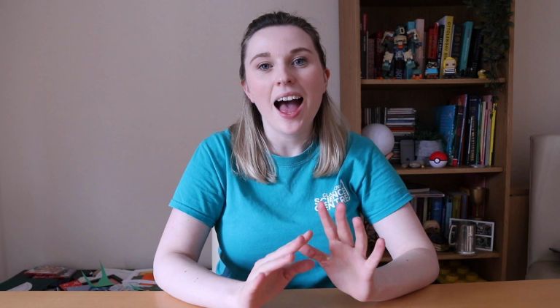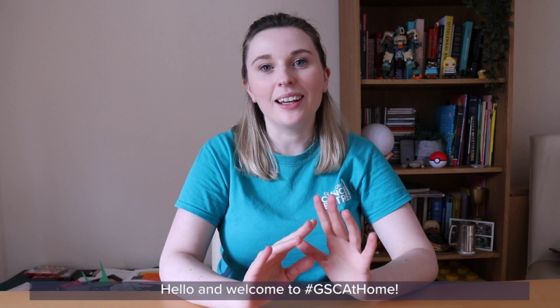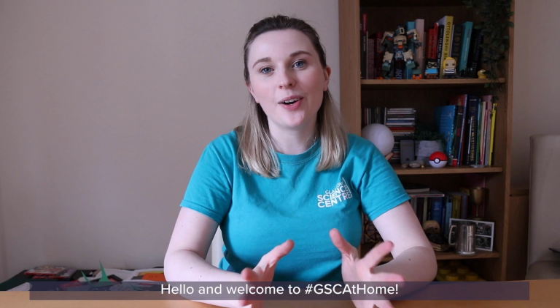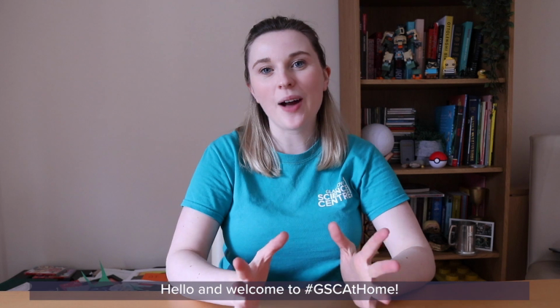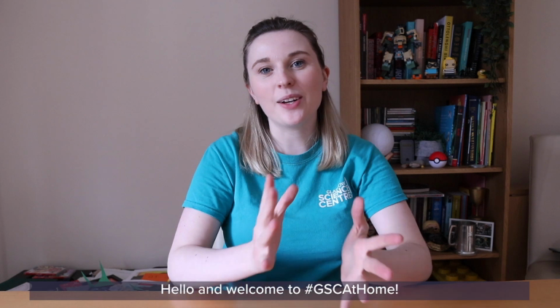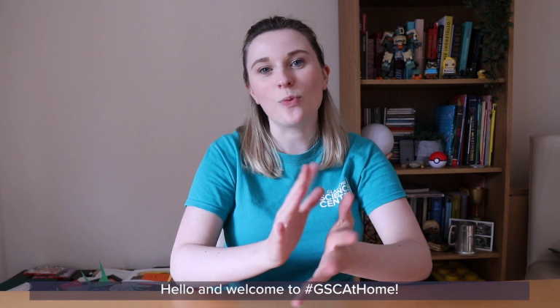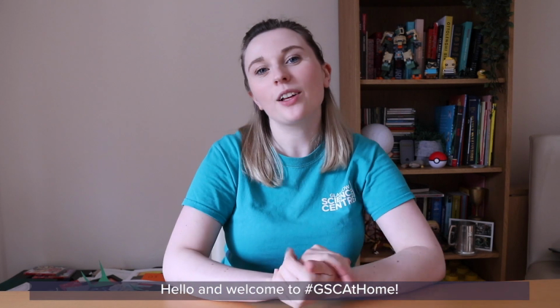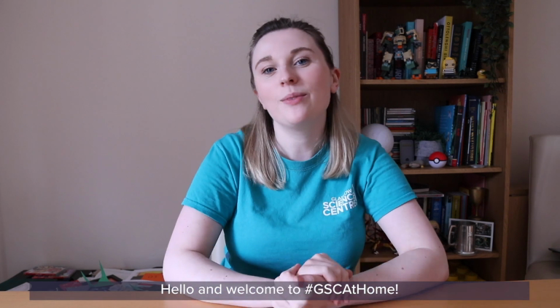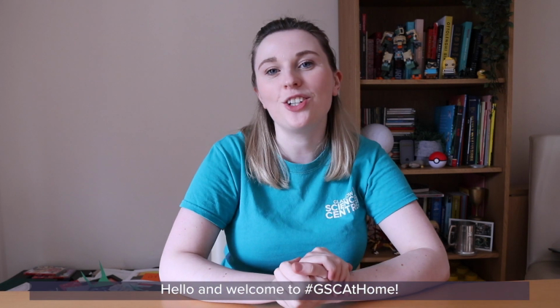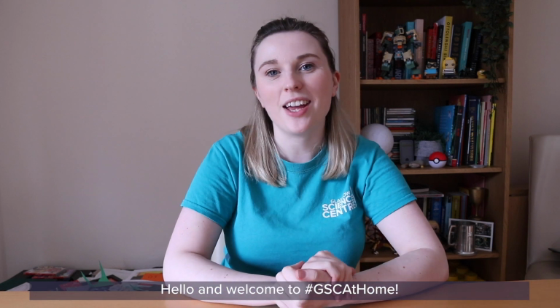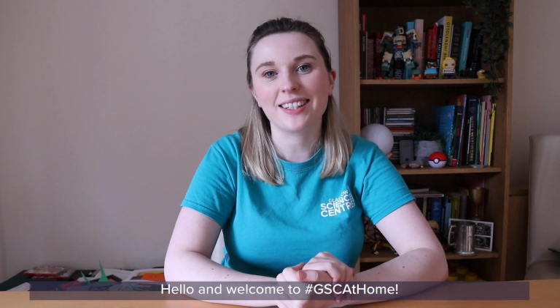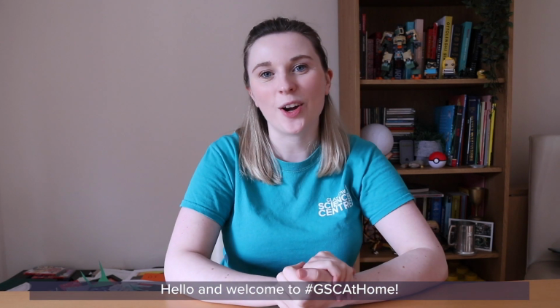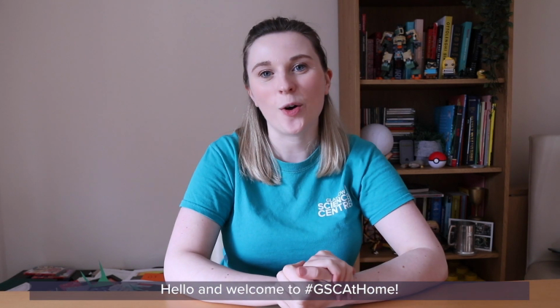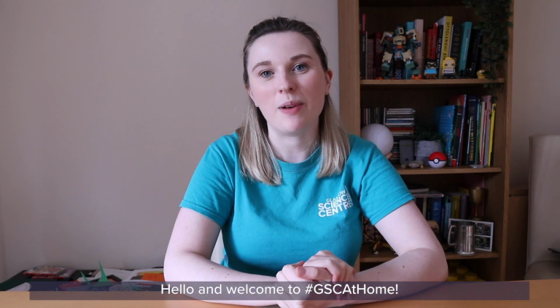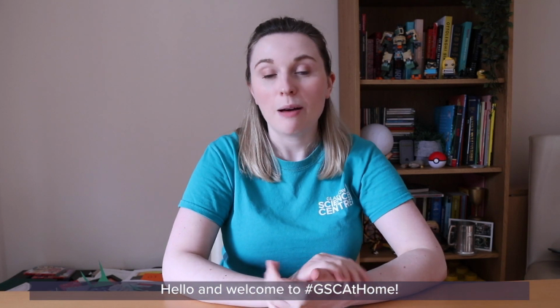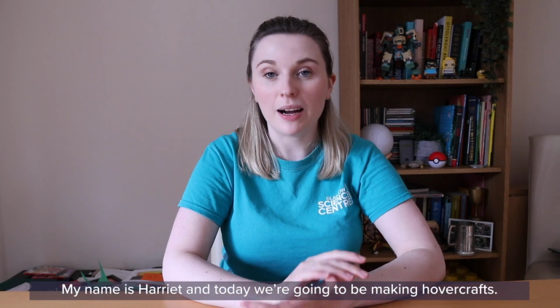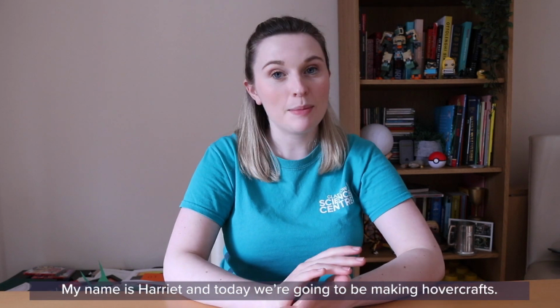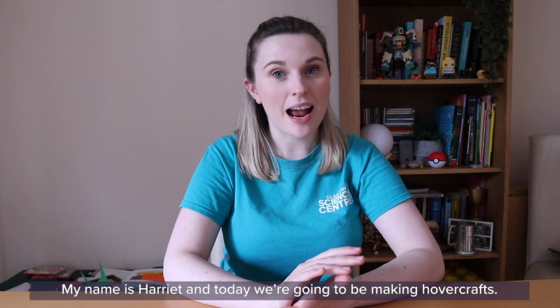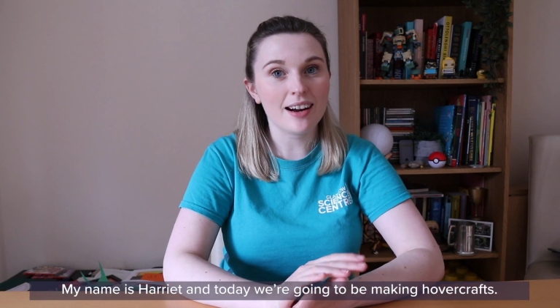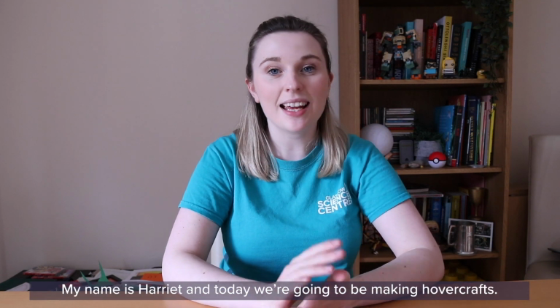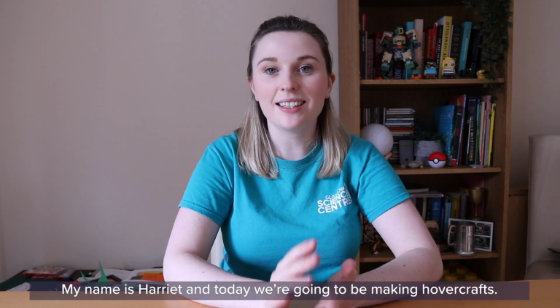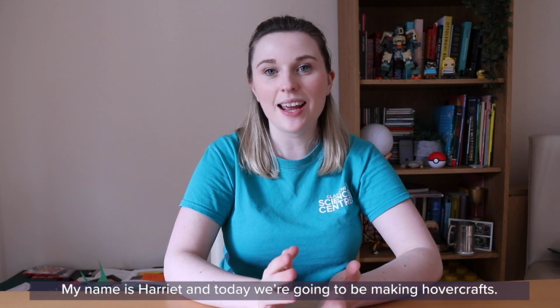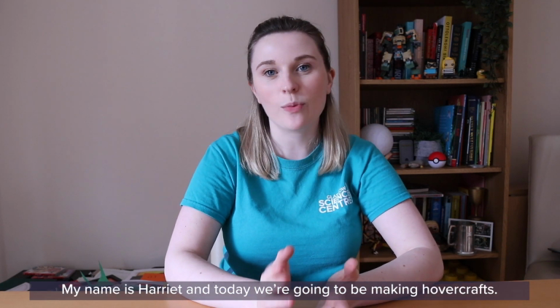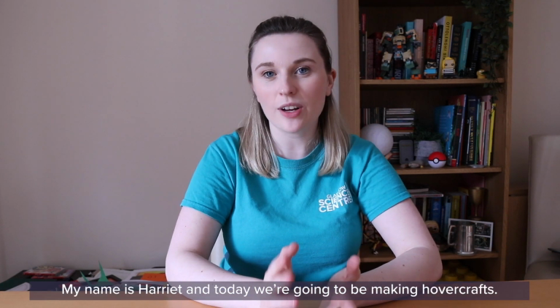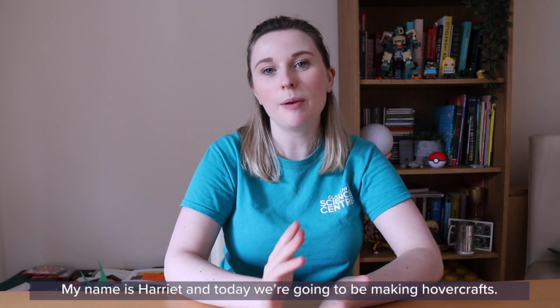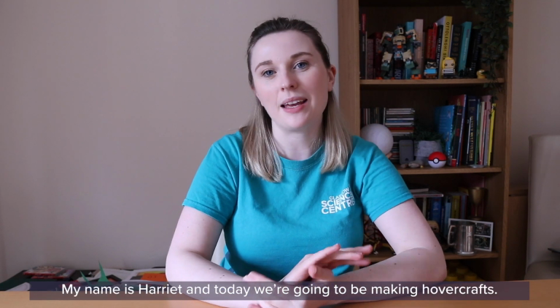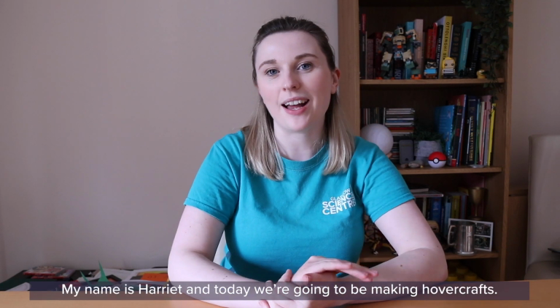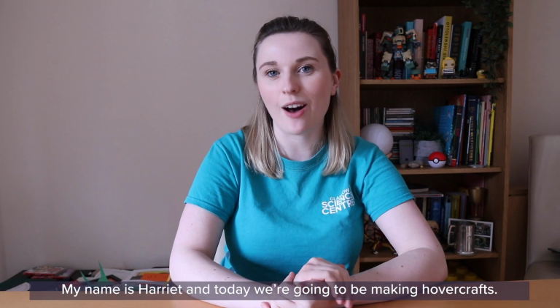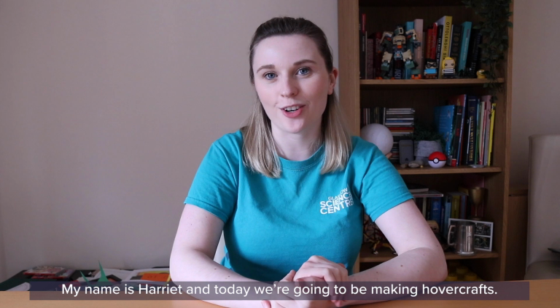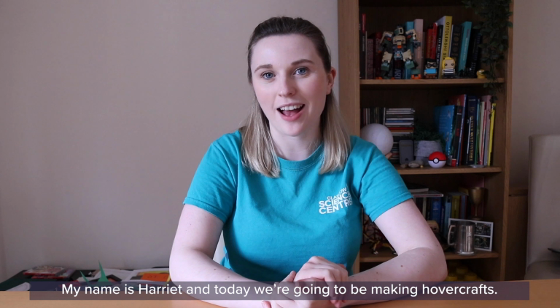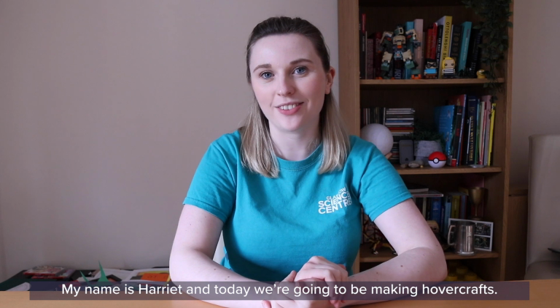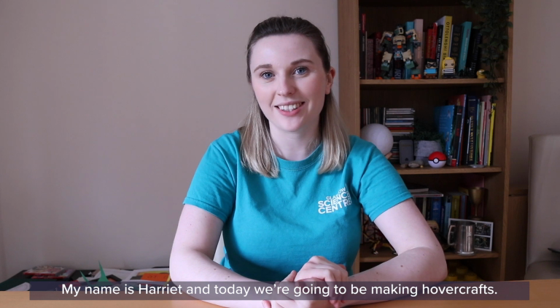Hello and welcome to GSC at Home. My name is Harriet and today we're going to be making hovercrafts.